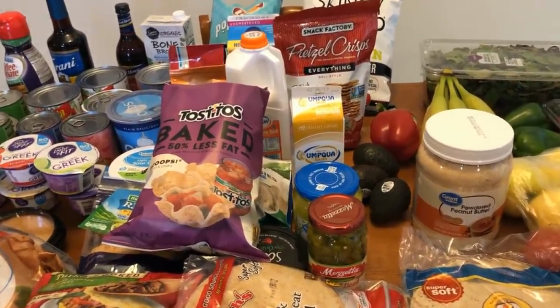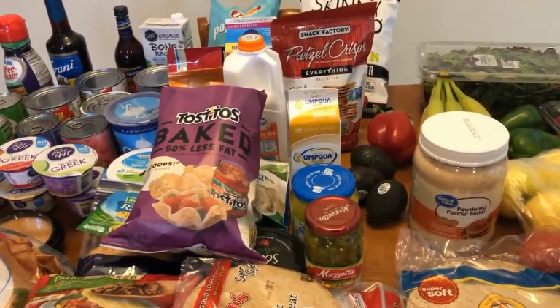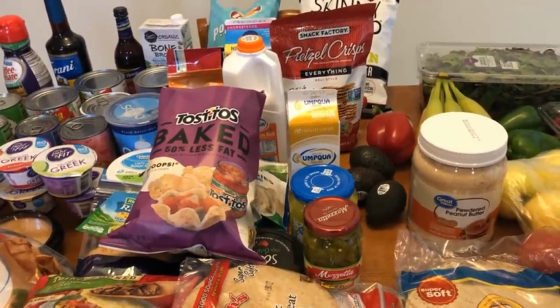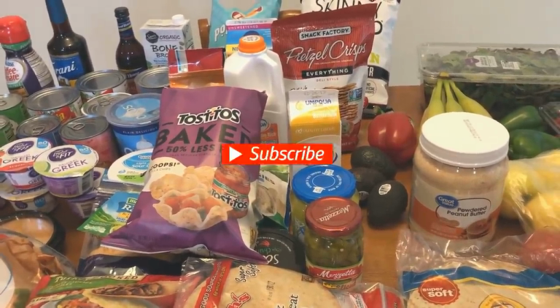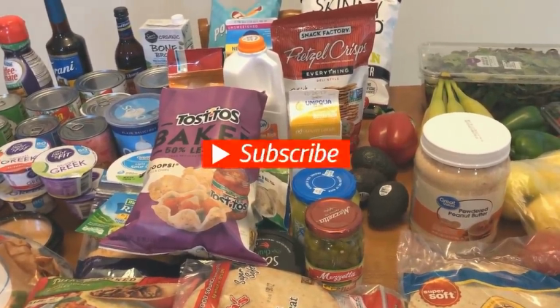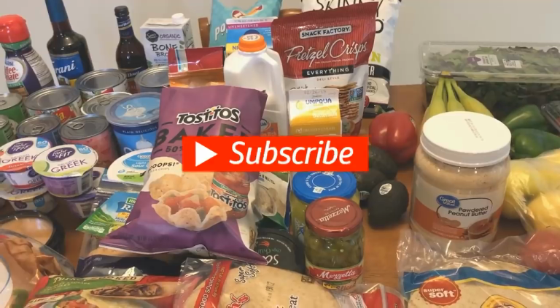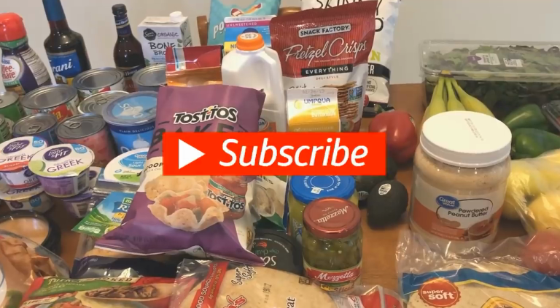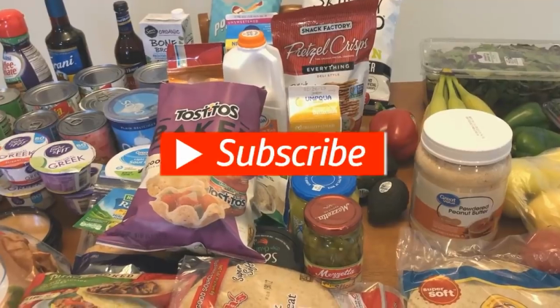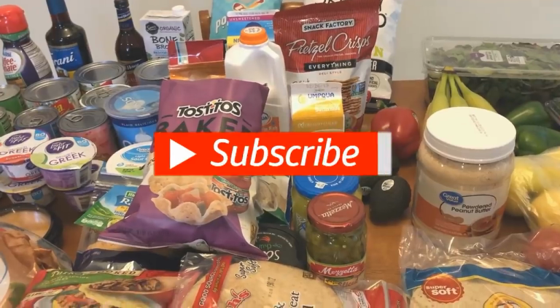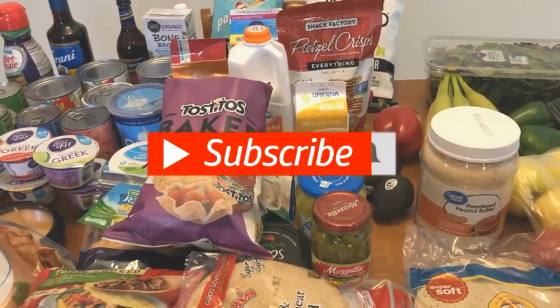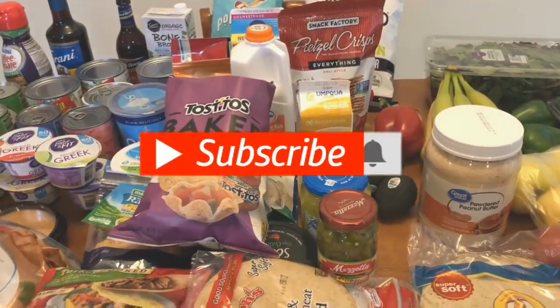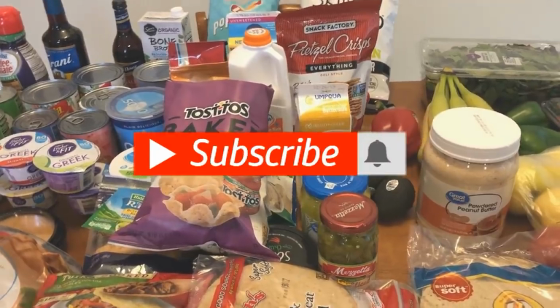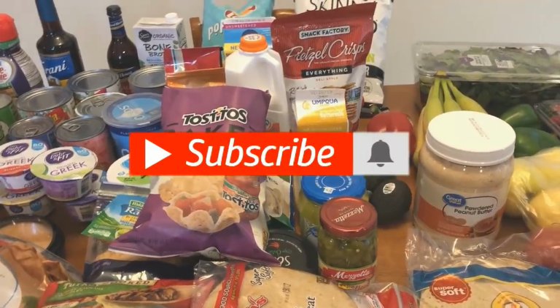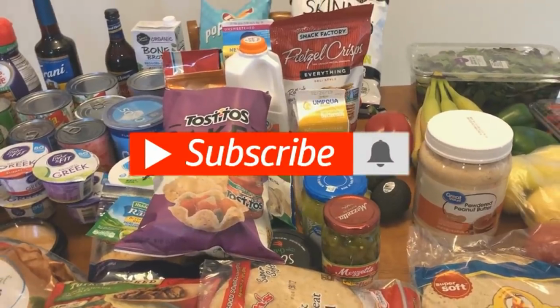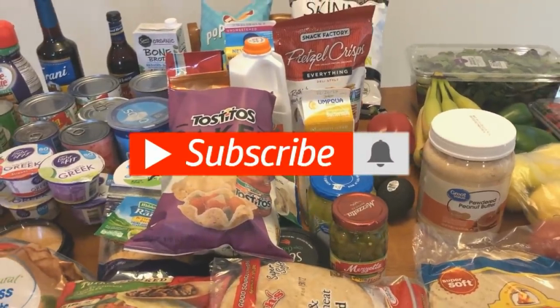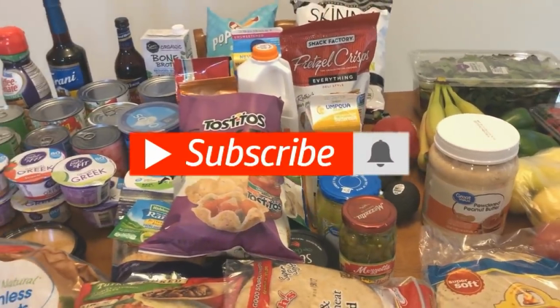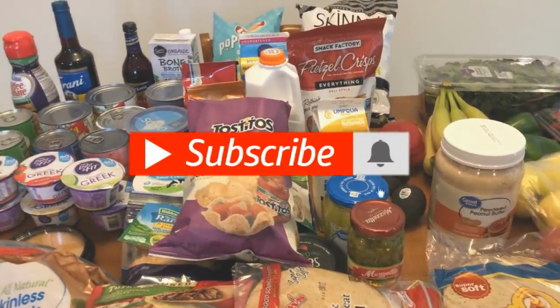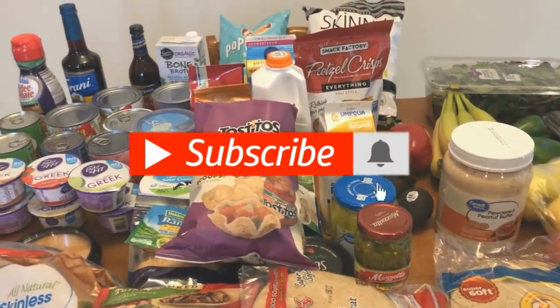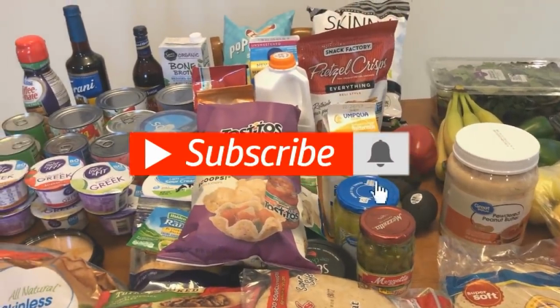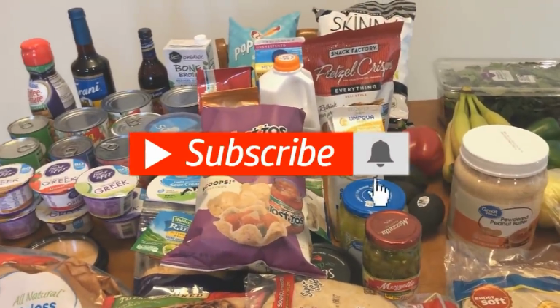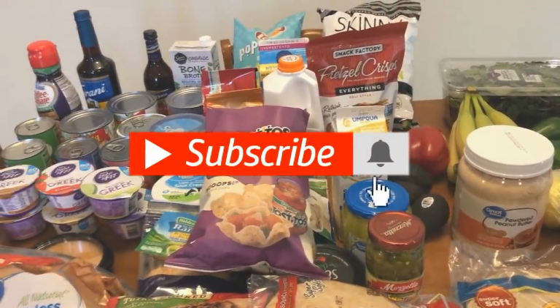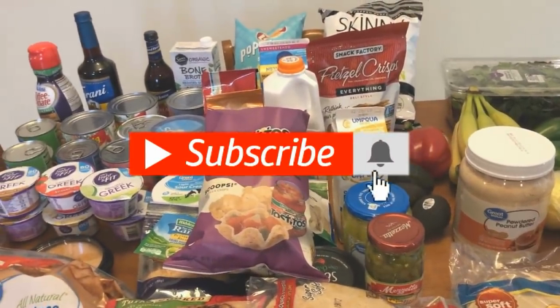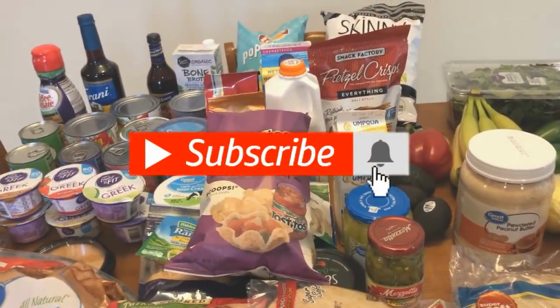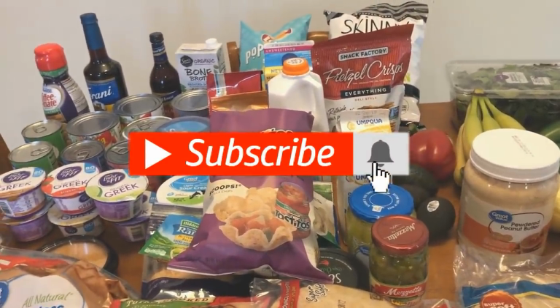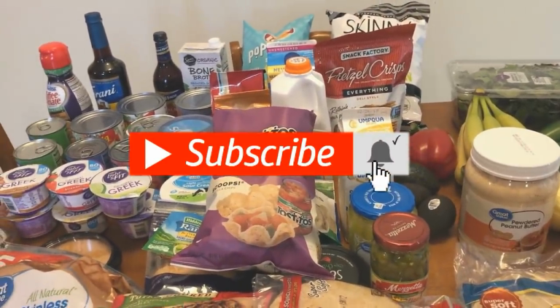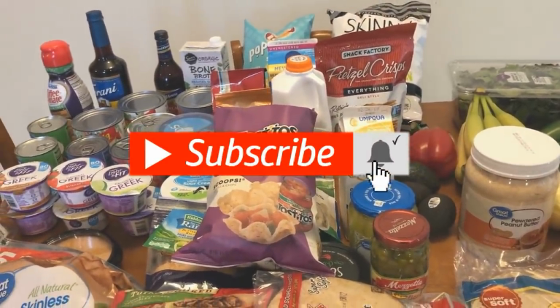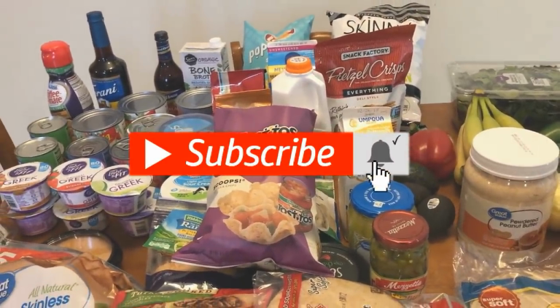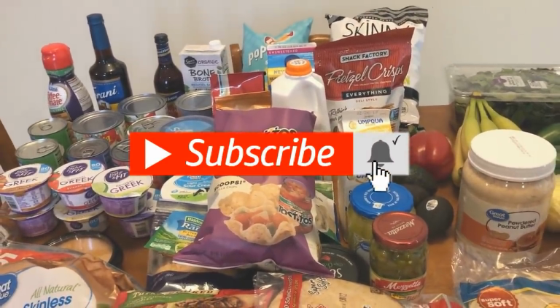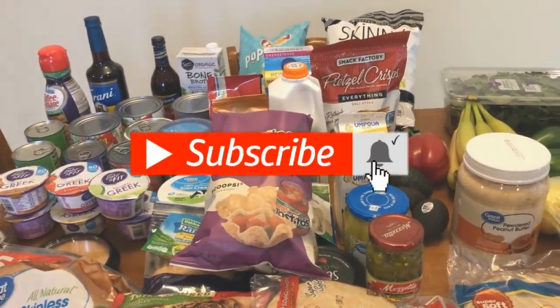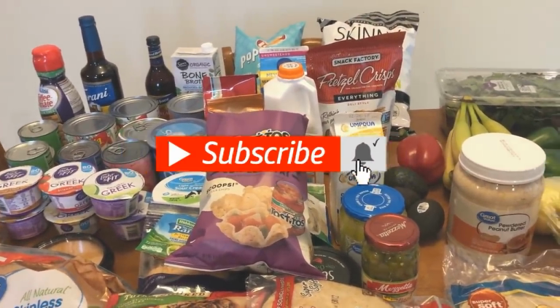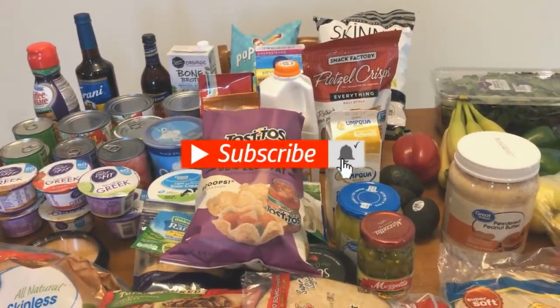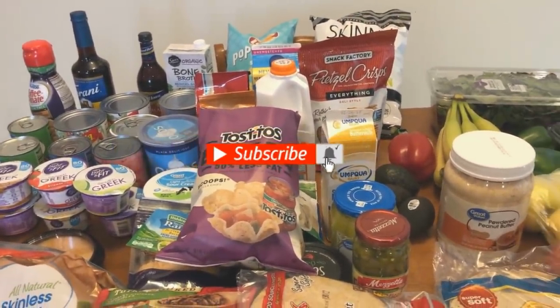Thank you so much for watching. Don't forget to subscribe and hit that notification bell, and I'll see you in the next video. Bye guys!